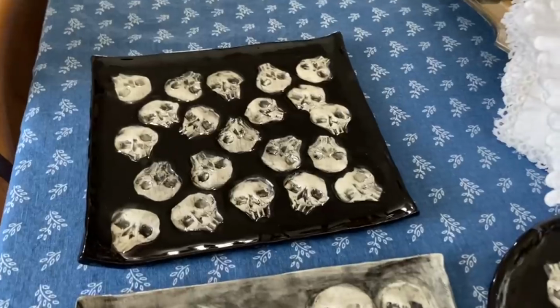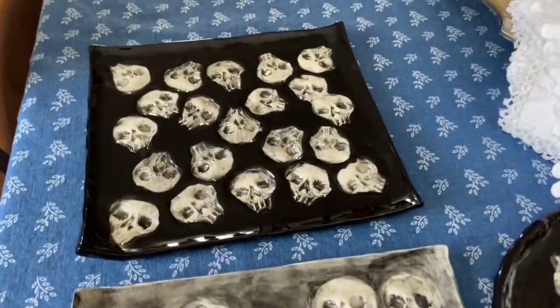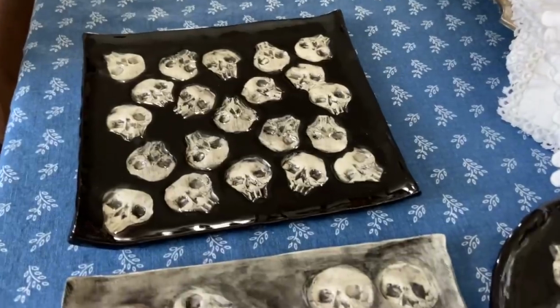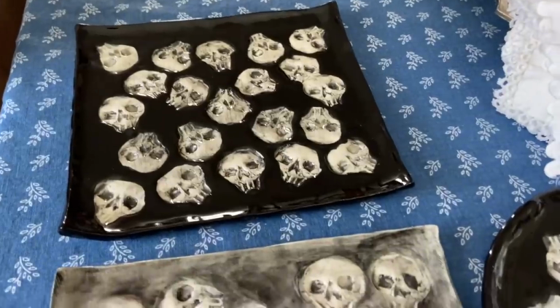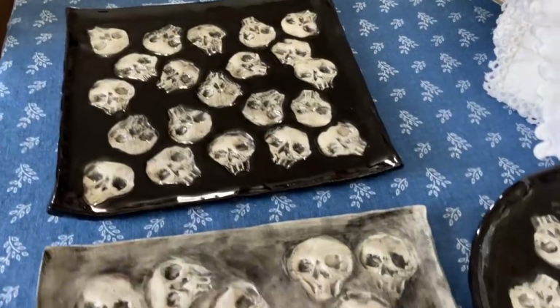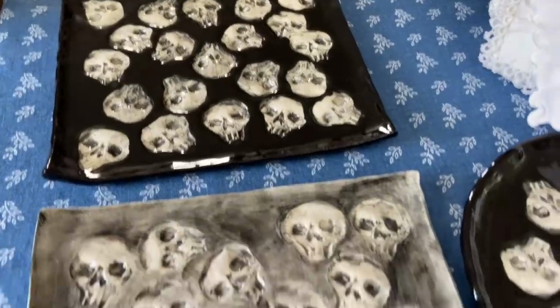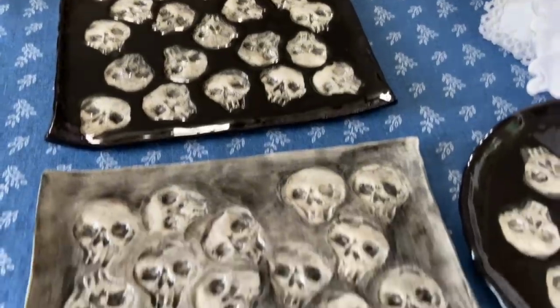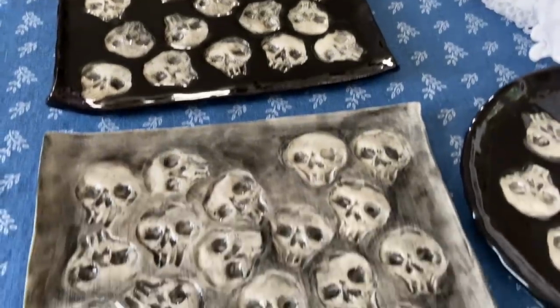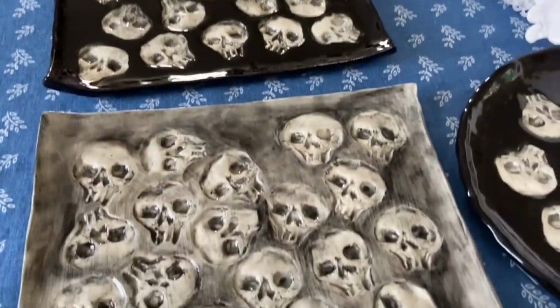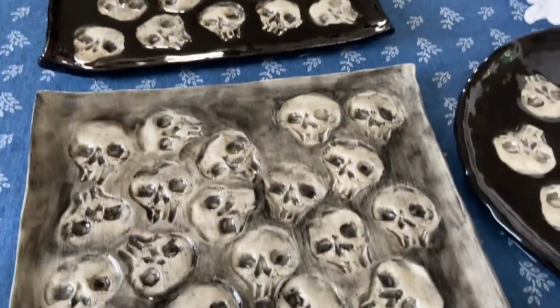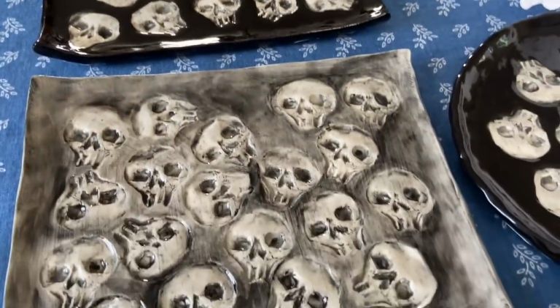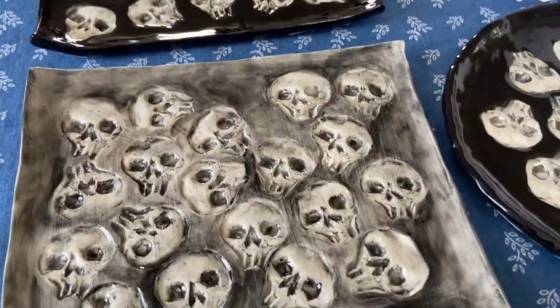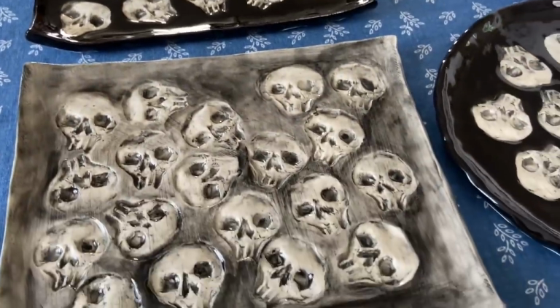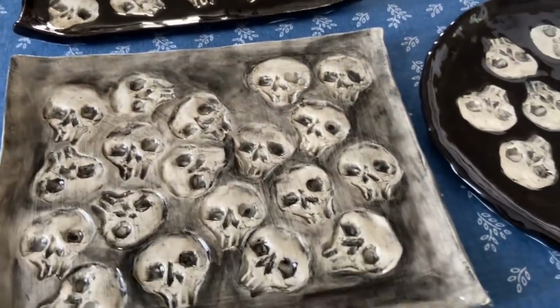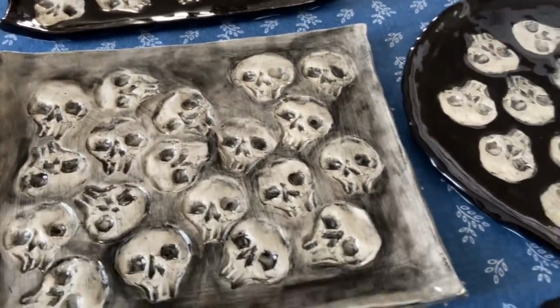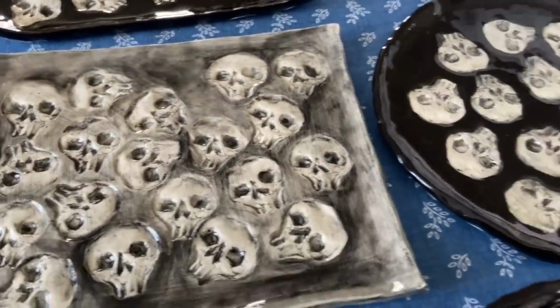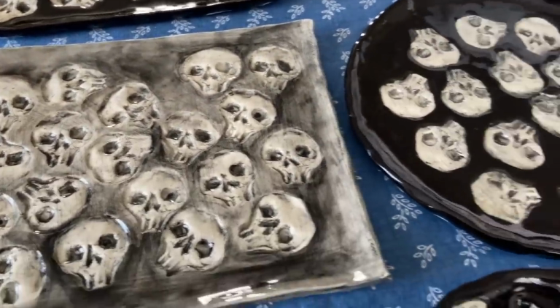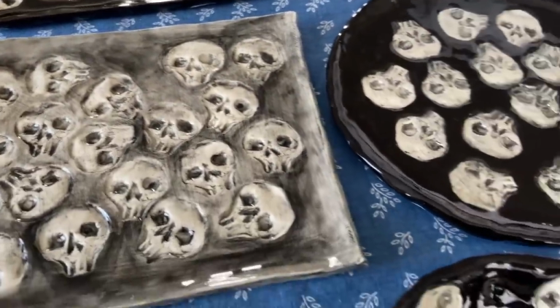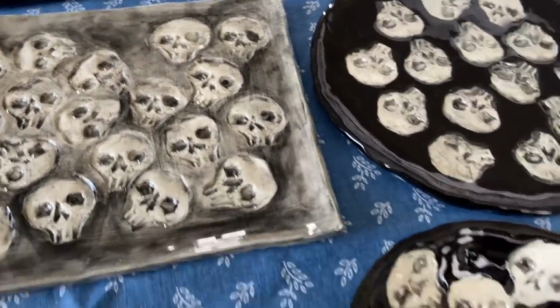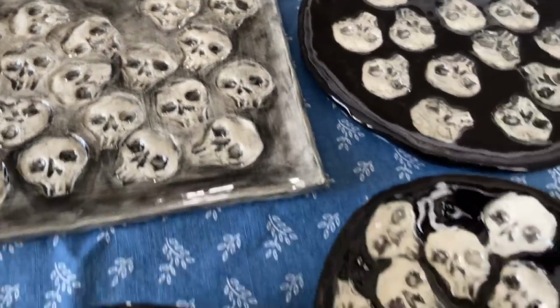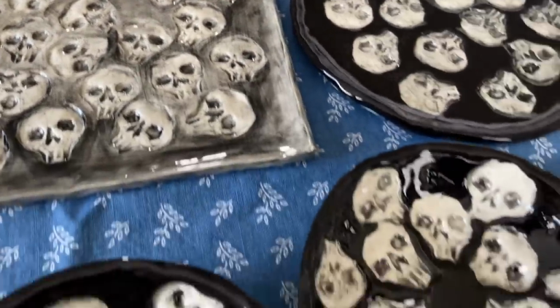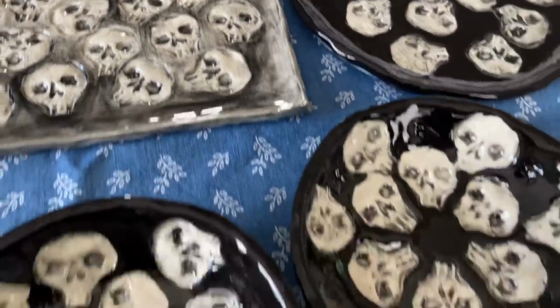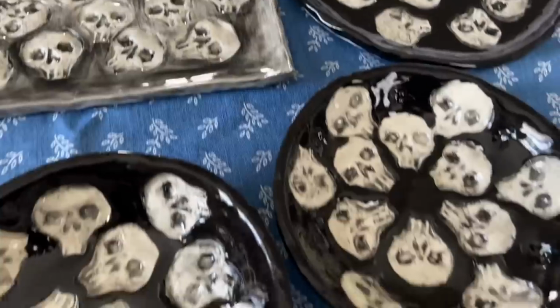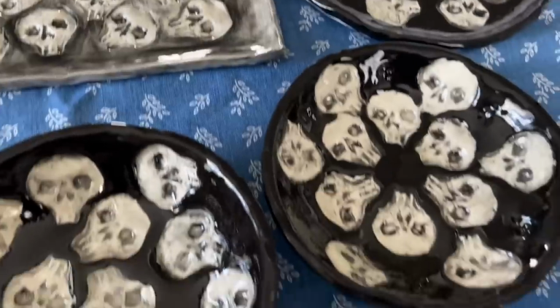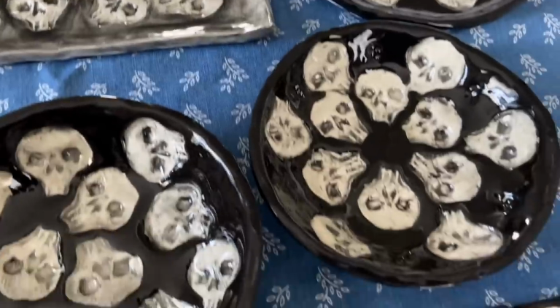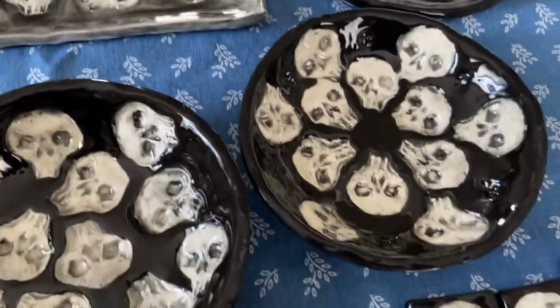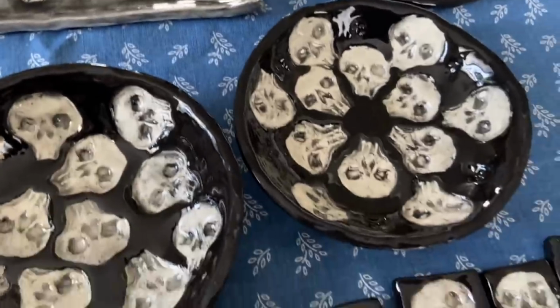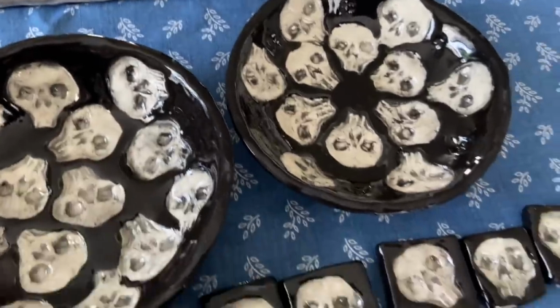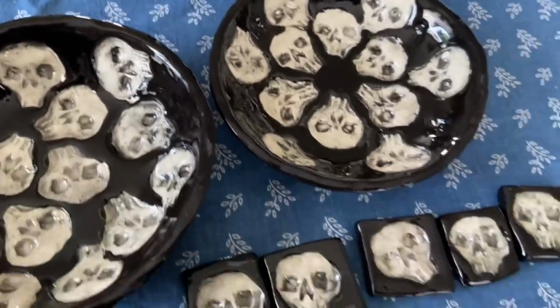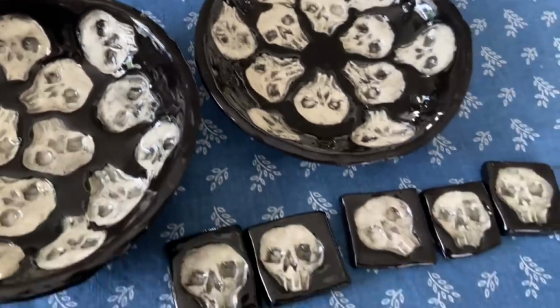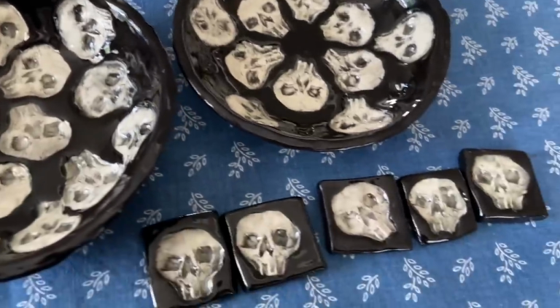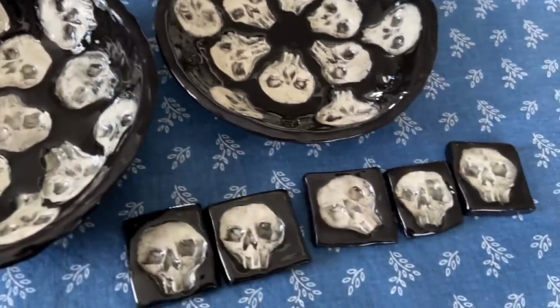I have to eat my words — not a single one needed a touch up. I am so happy!